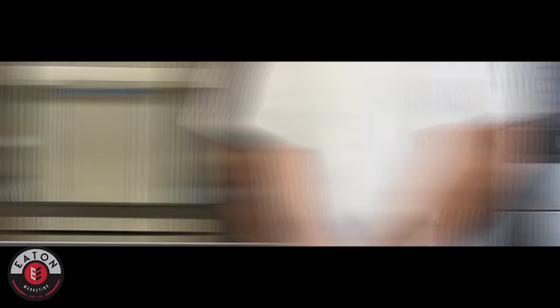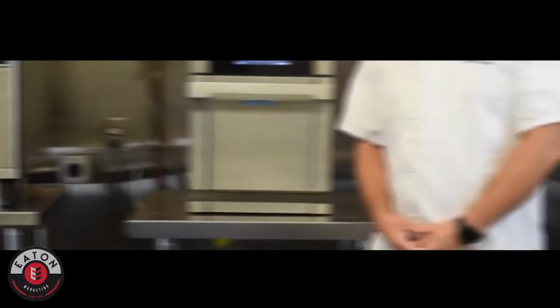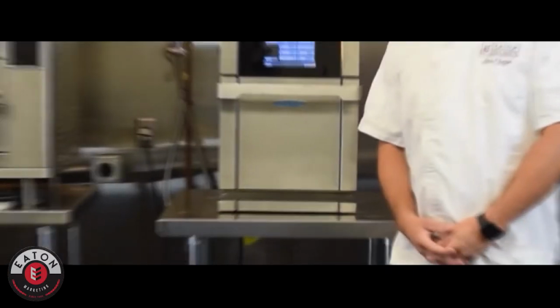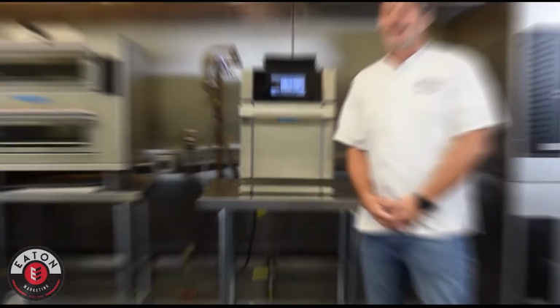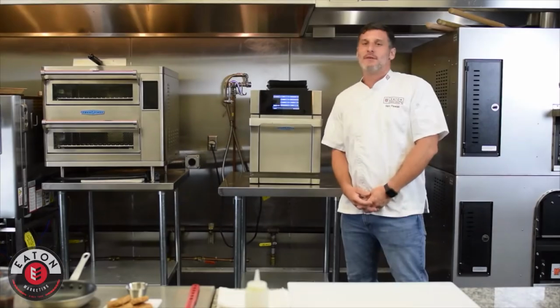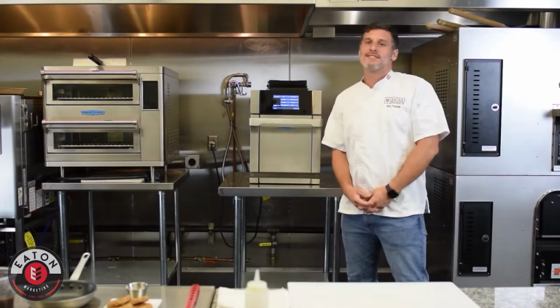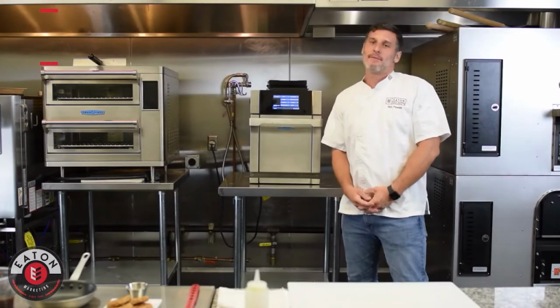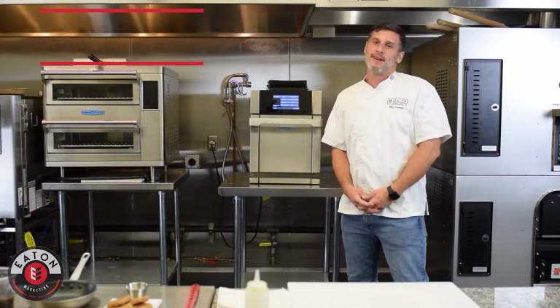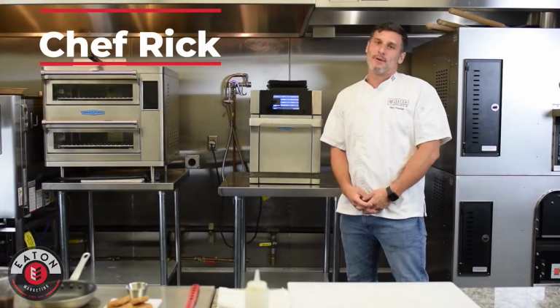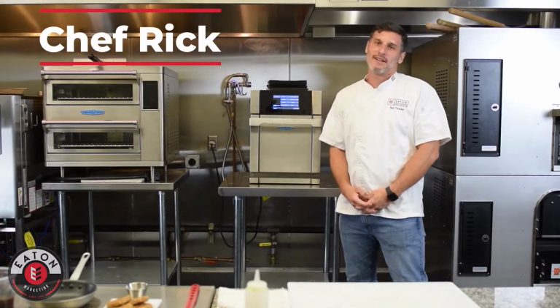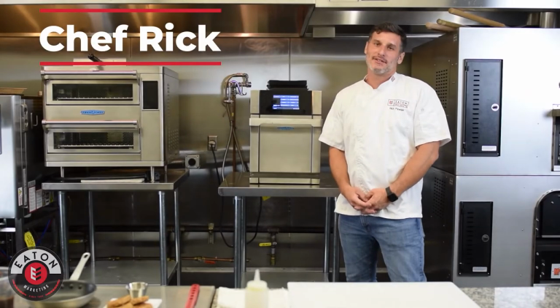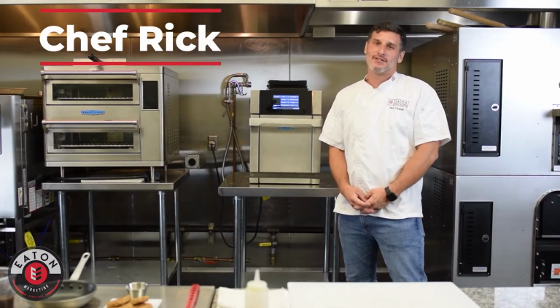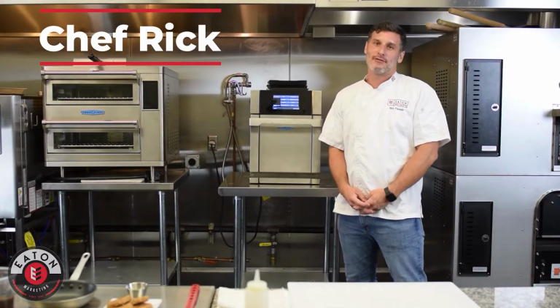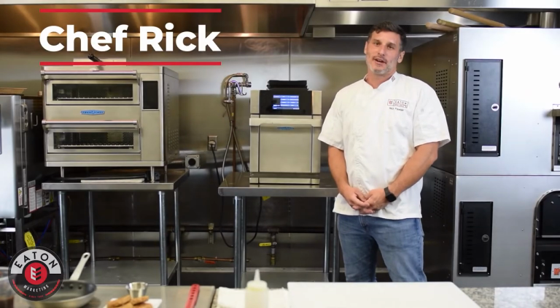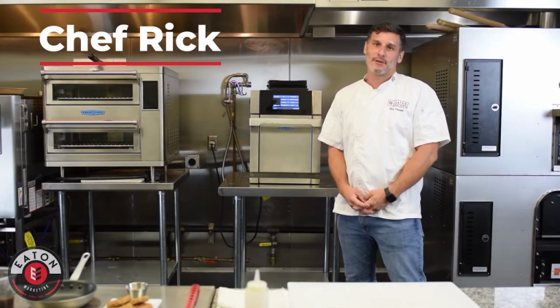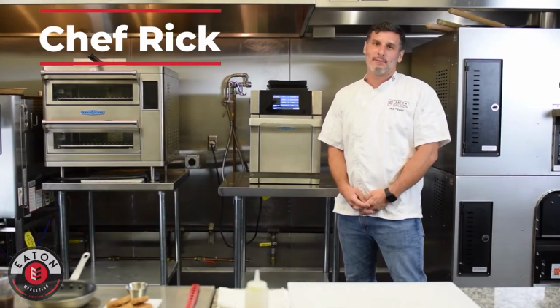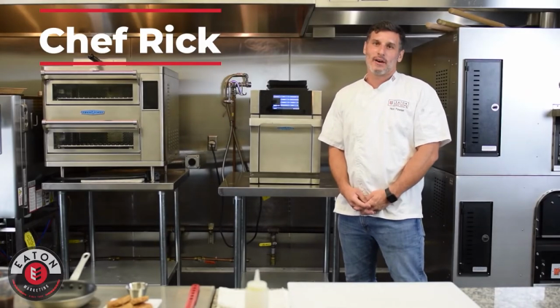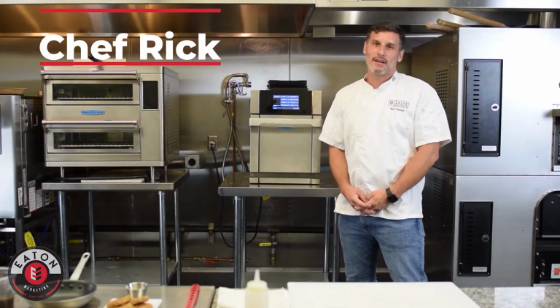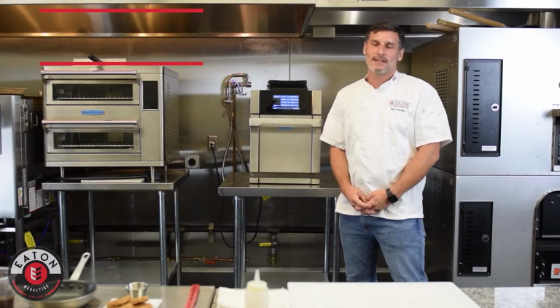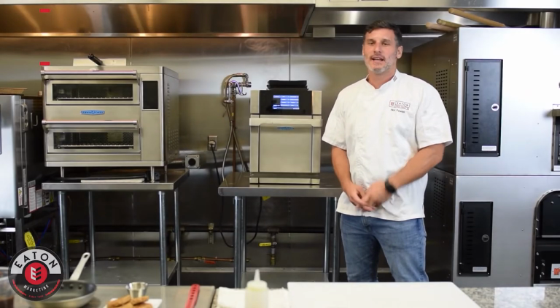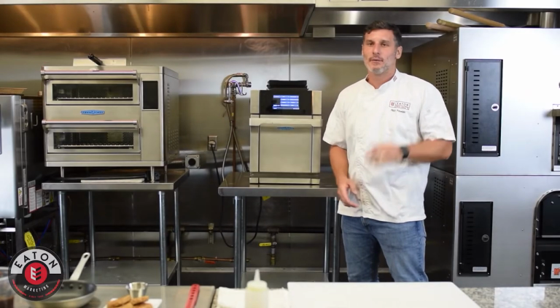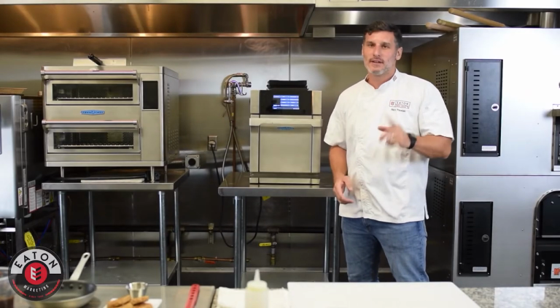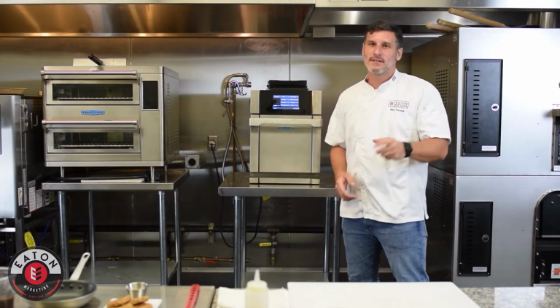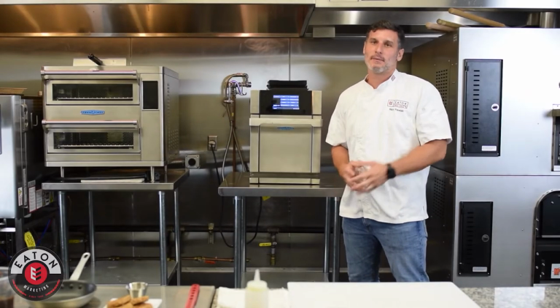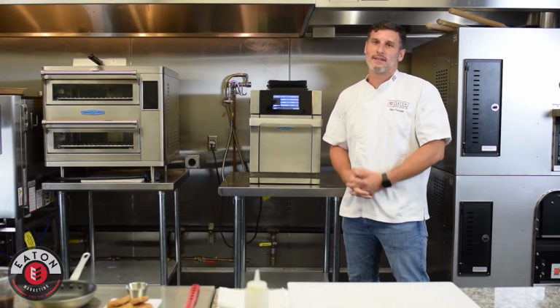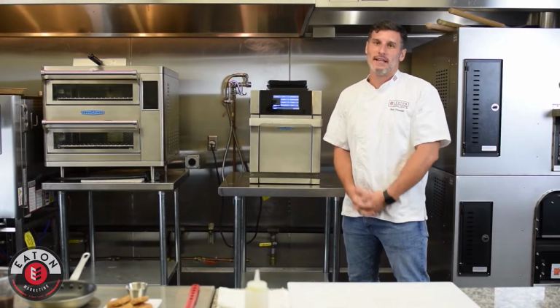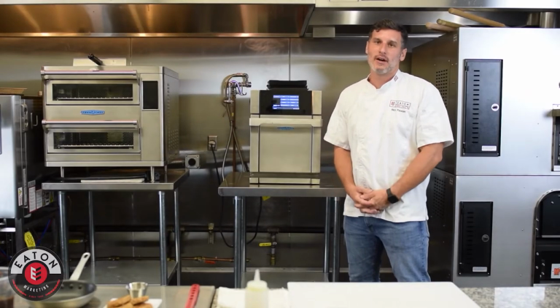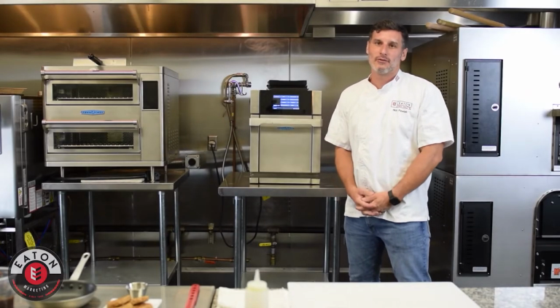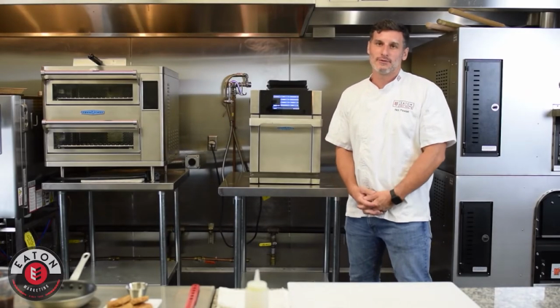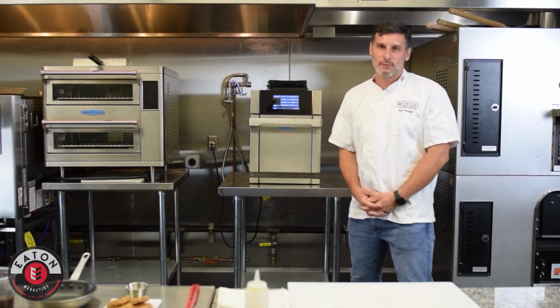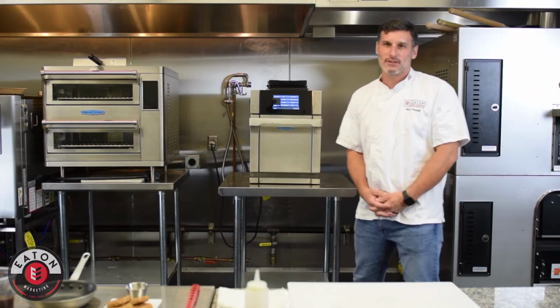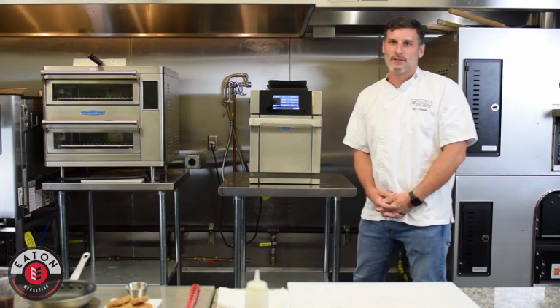Hey, what's happening everybody? This is Chef Rick with Eaton Marketing, and today we're going to talk about the Eco from TurboChef.